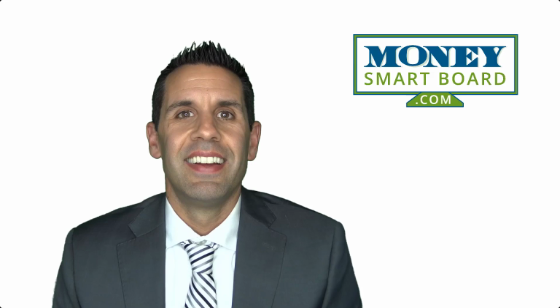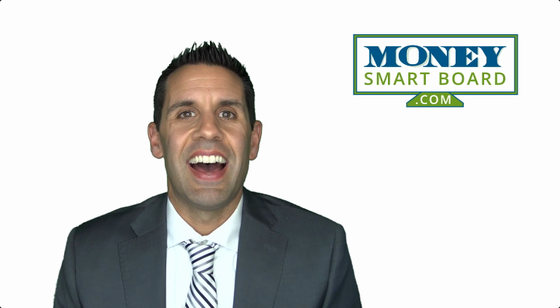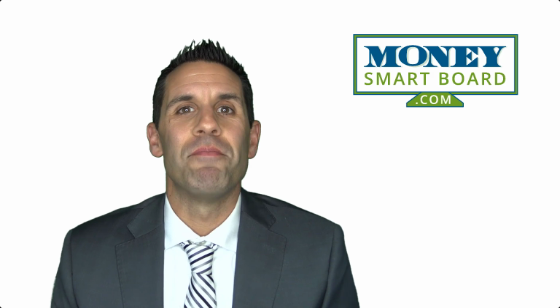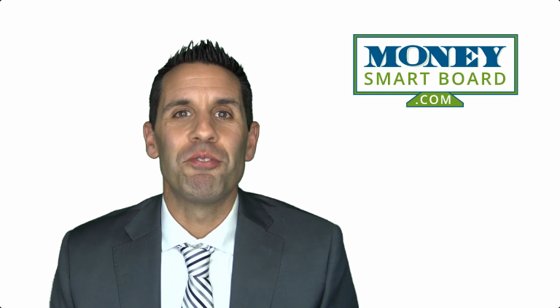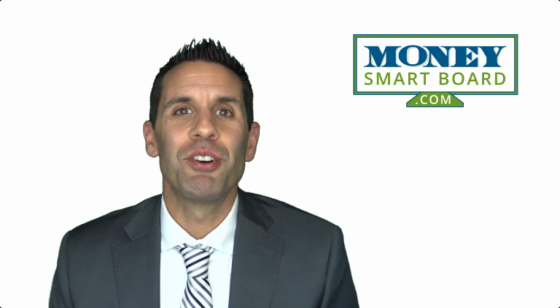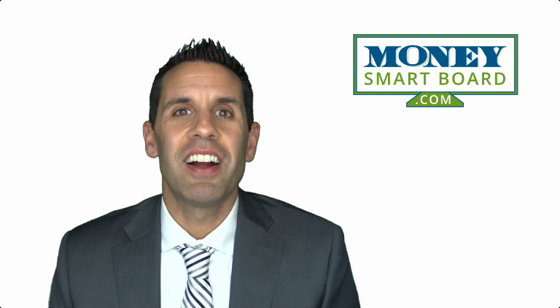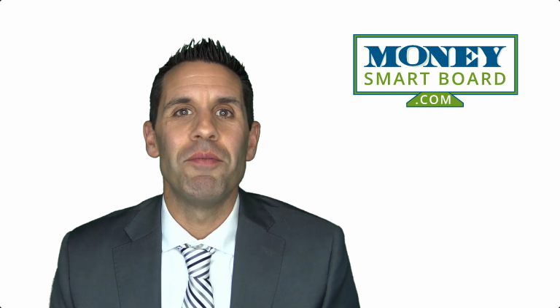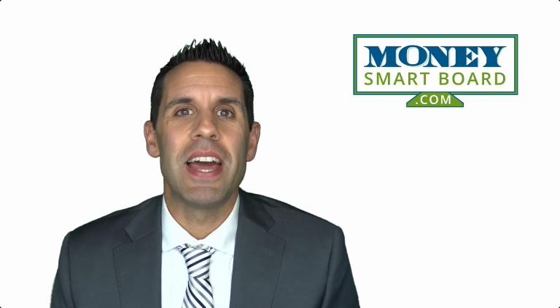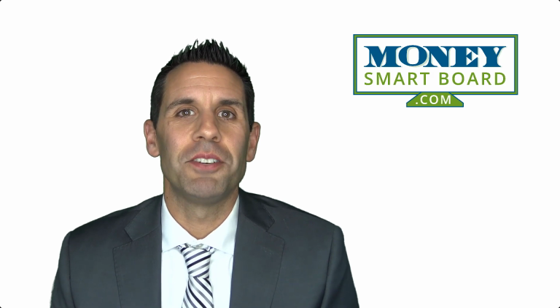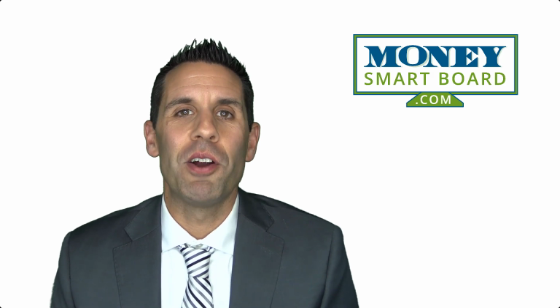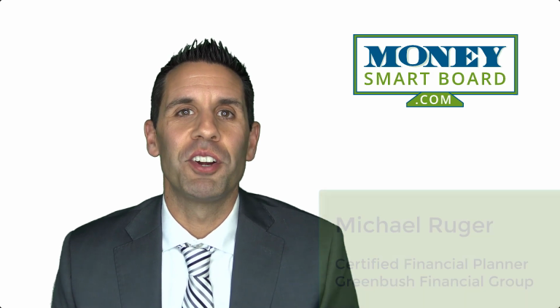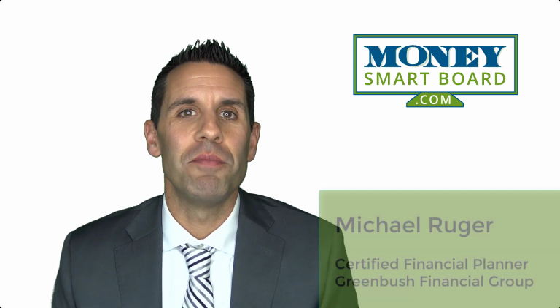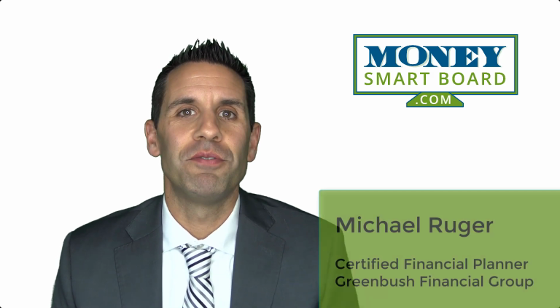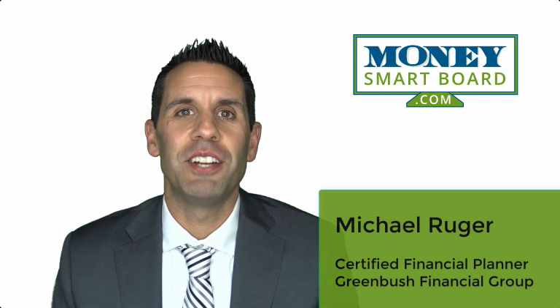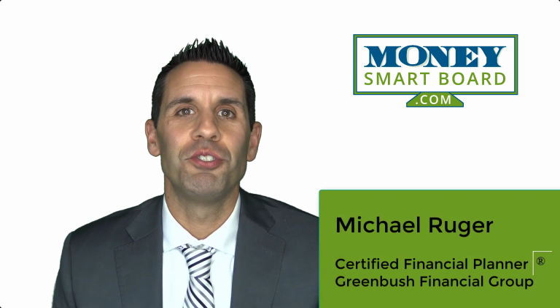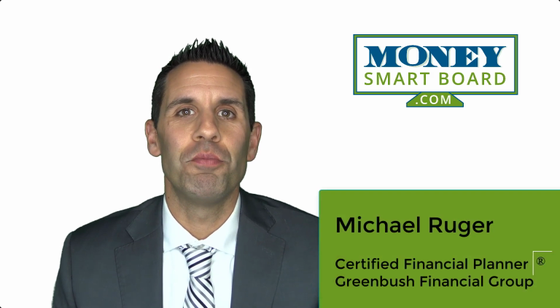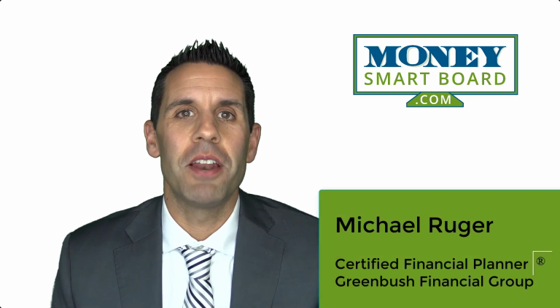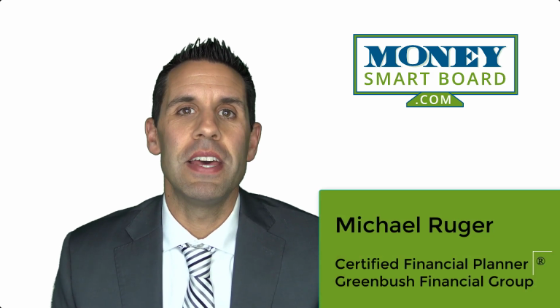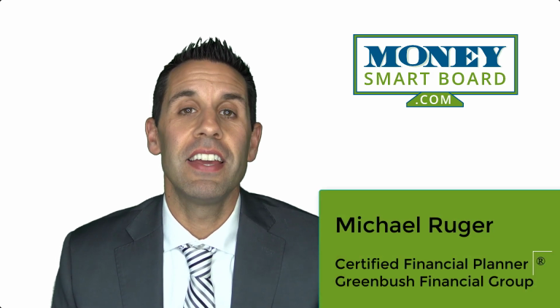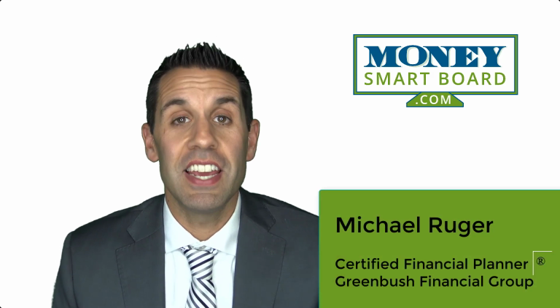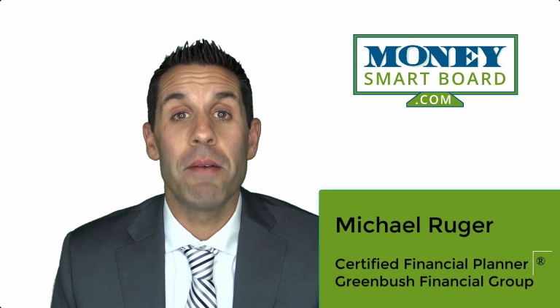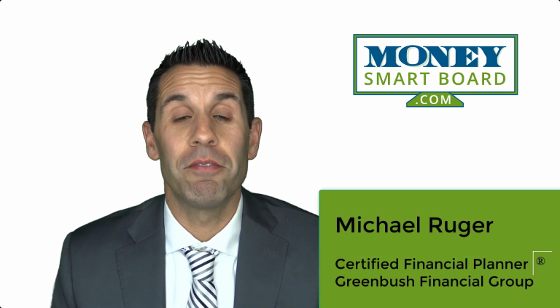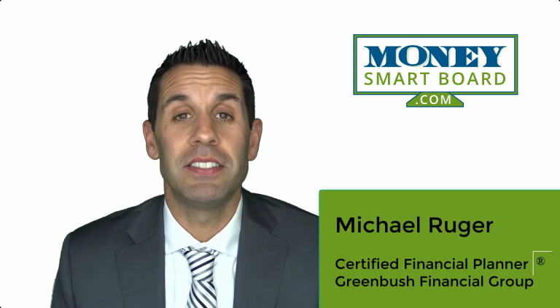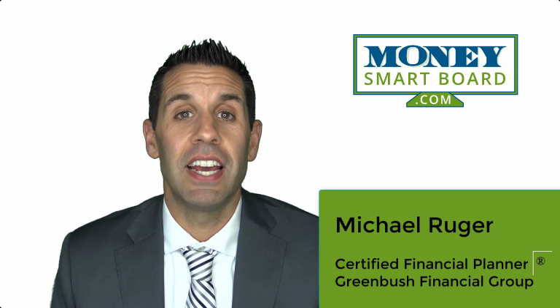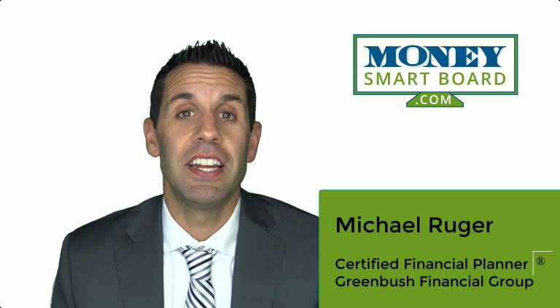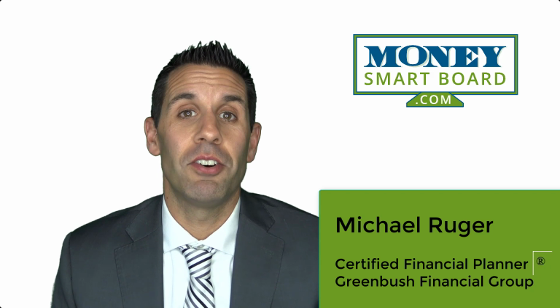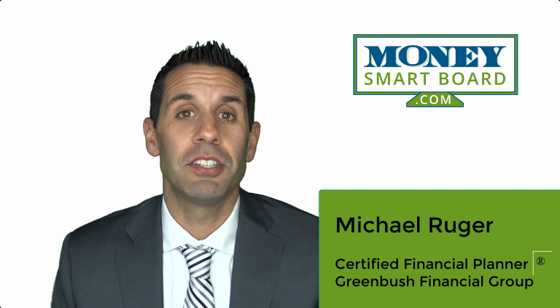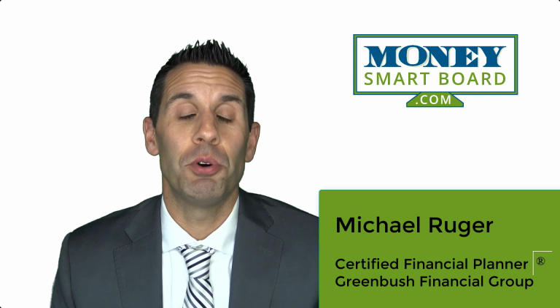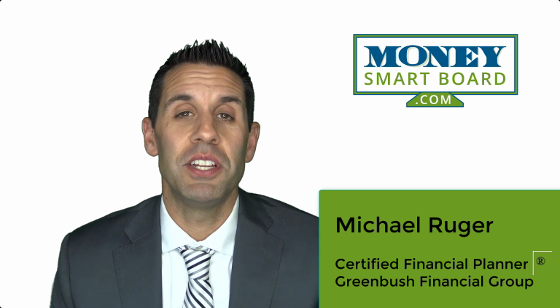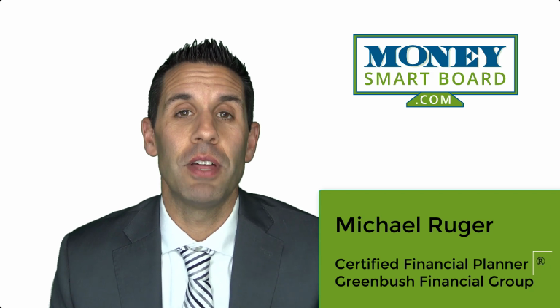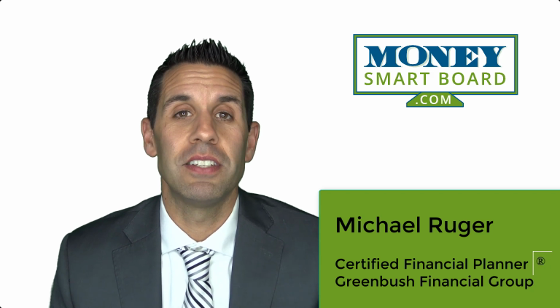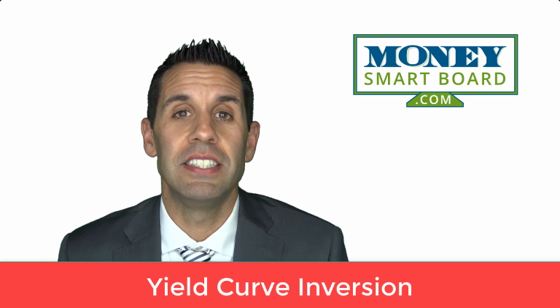Hi, I'm Michael Ruger. I'm the managing partner at Greenbush Financial Group. Today is August 14, 2019.